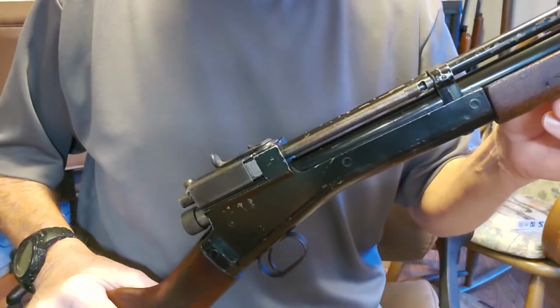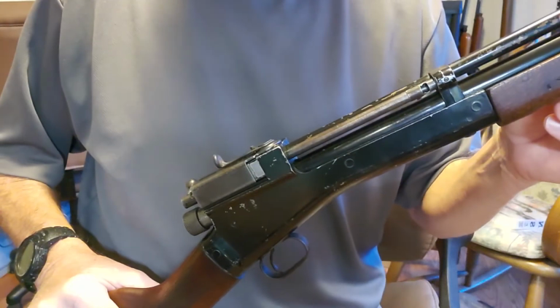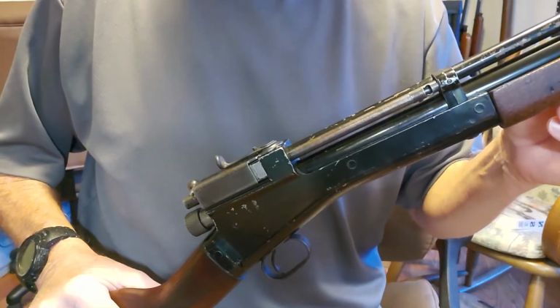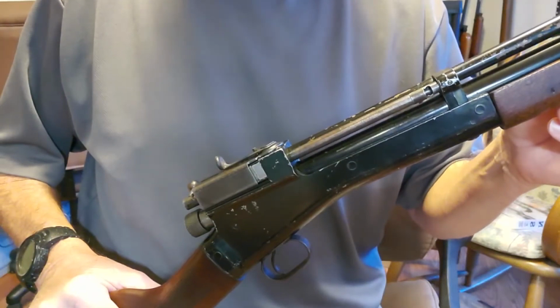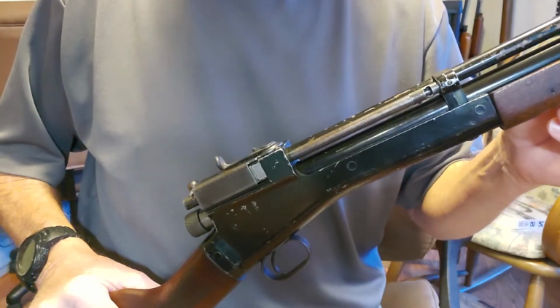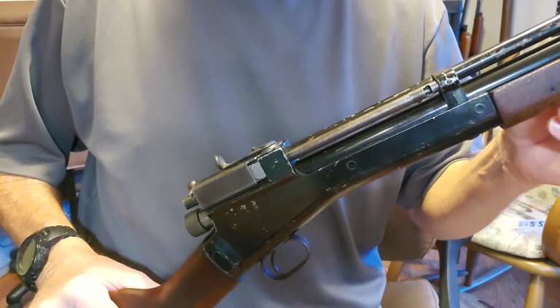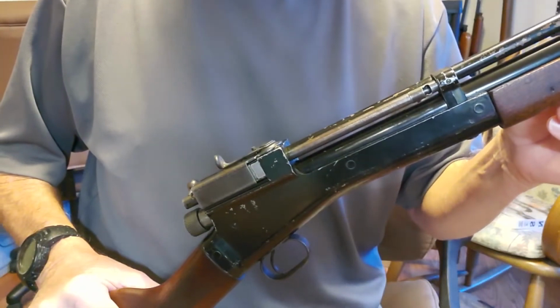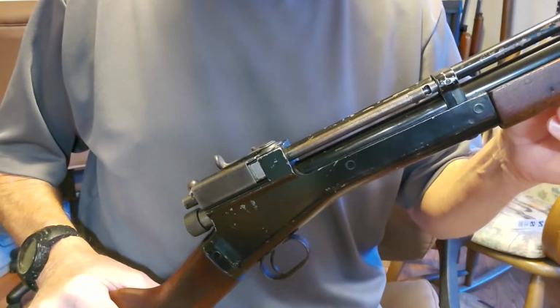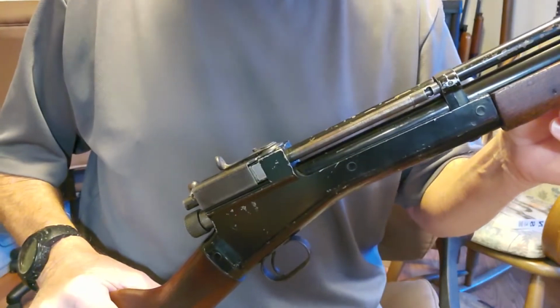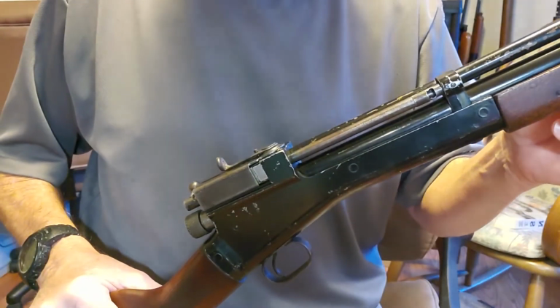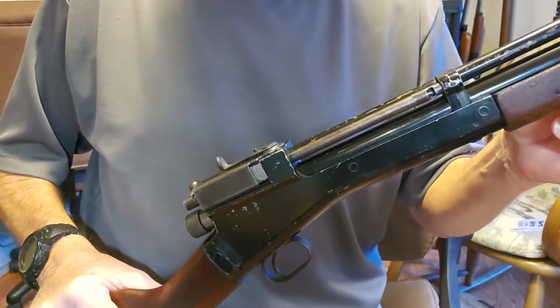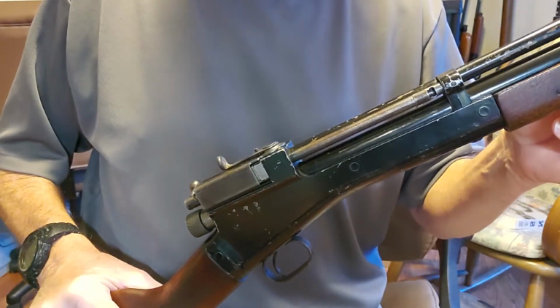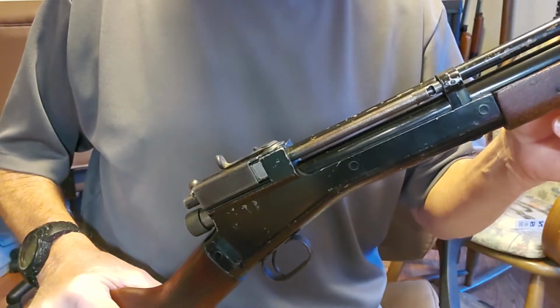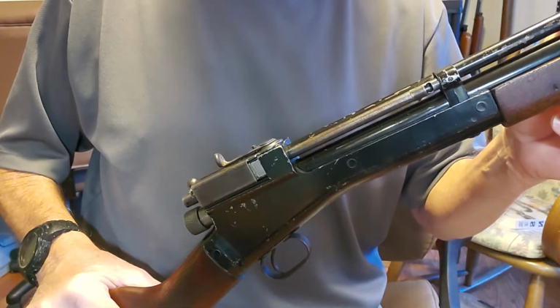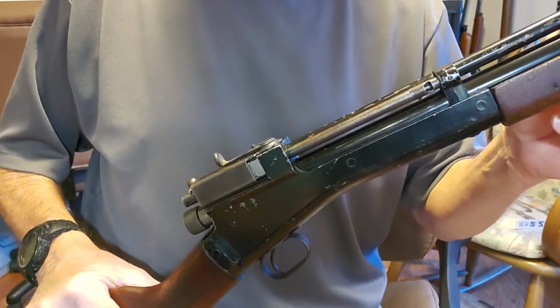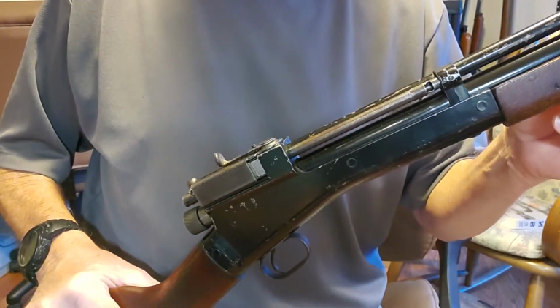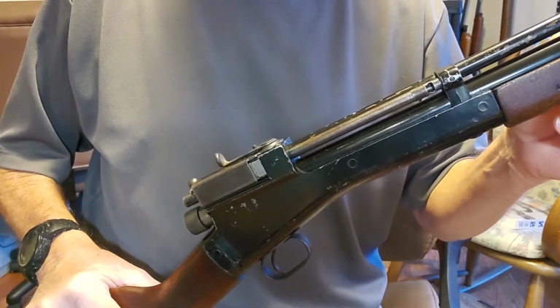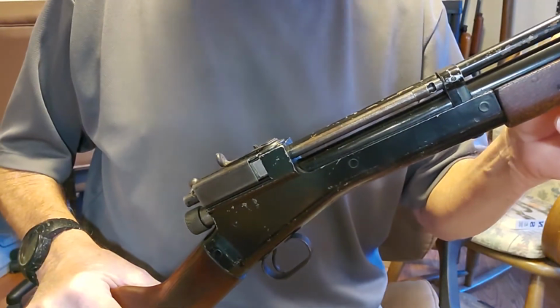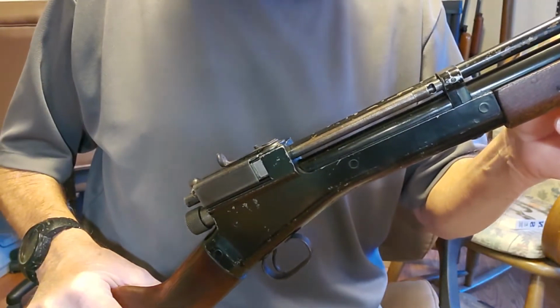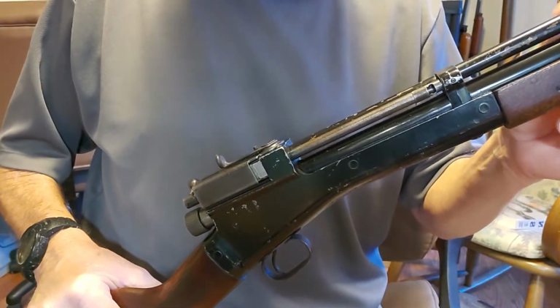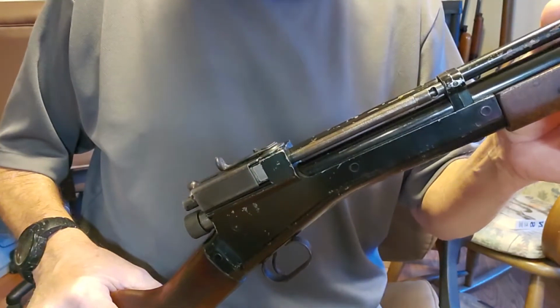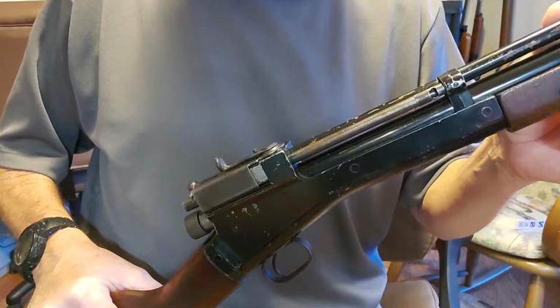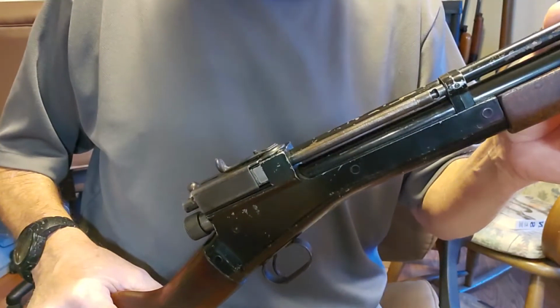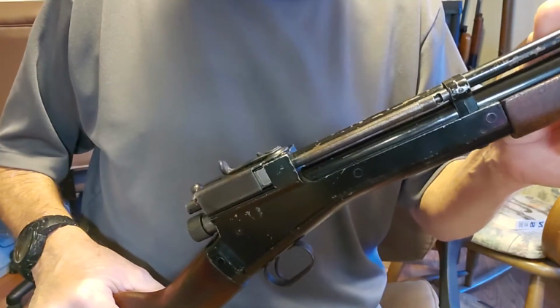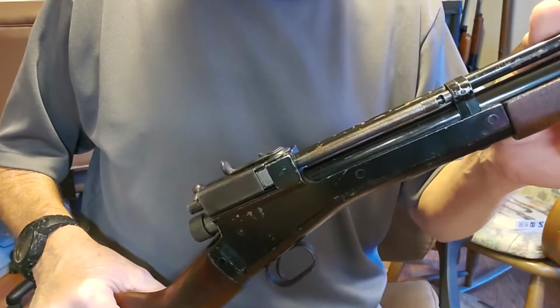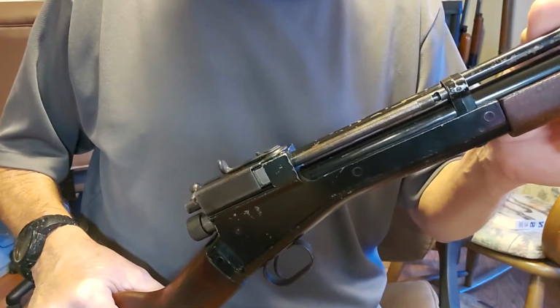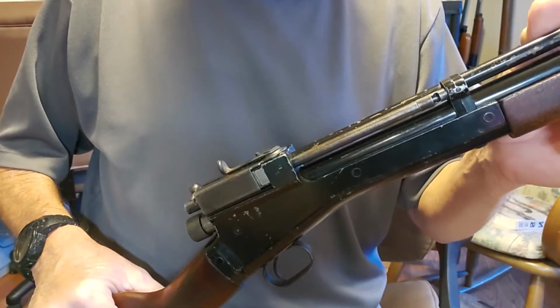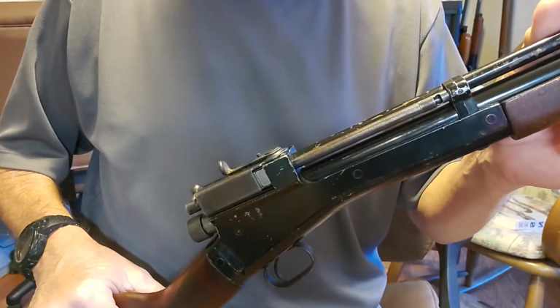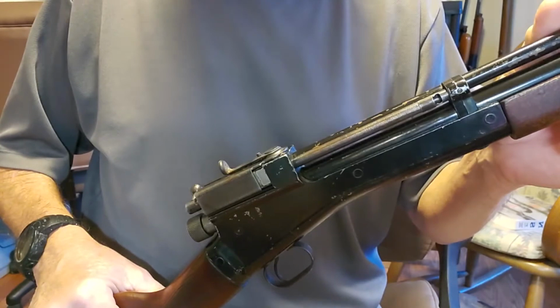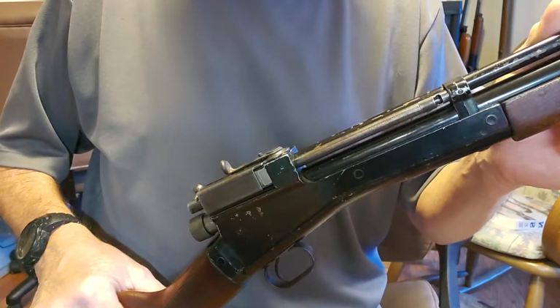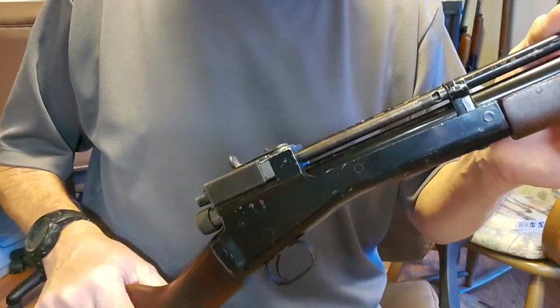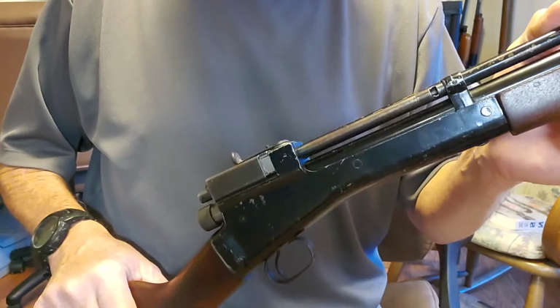Here's the Crossman 102 that's up for sale on eBay. Let me show you a few things about it.